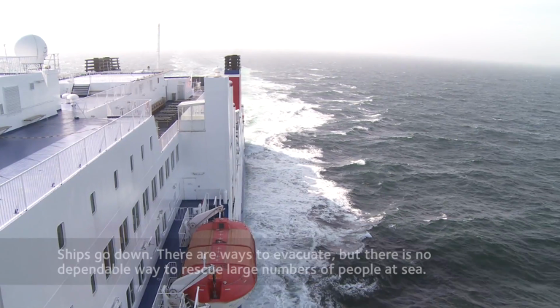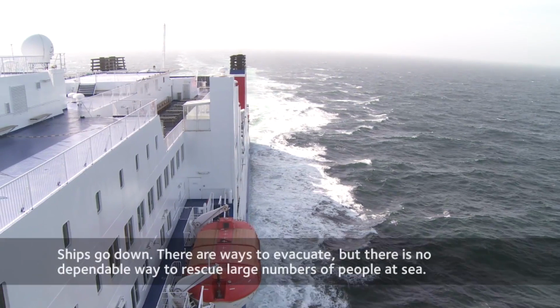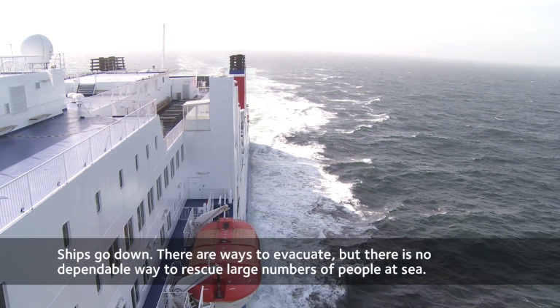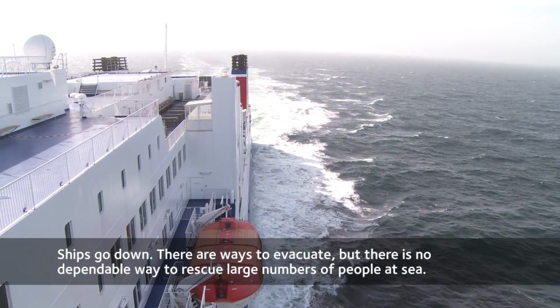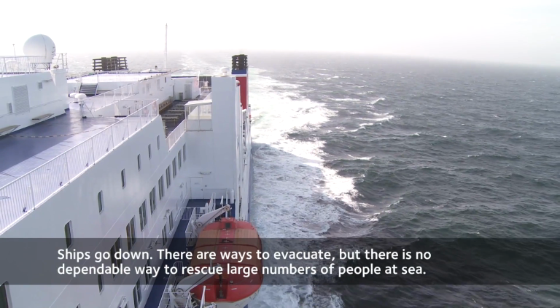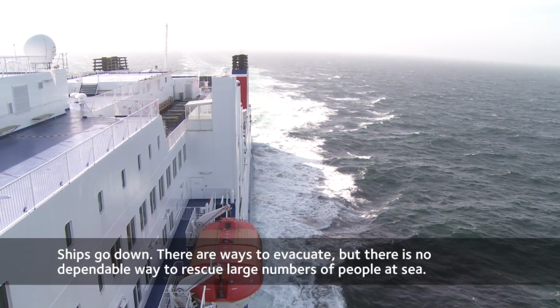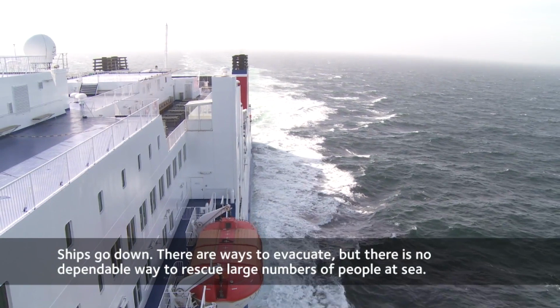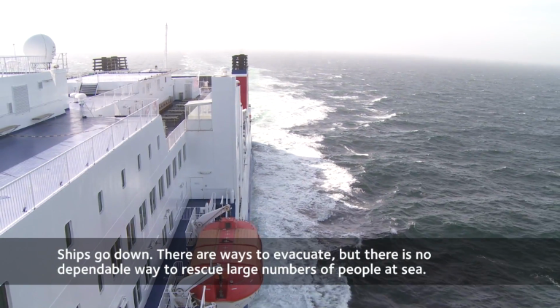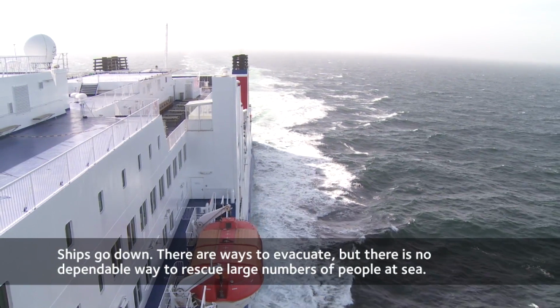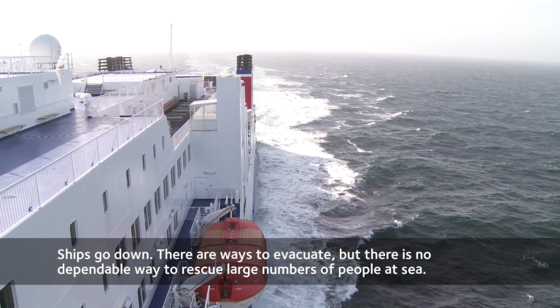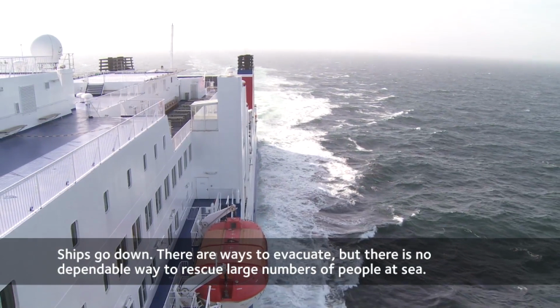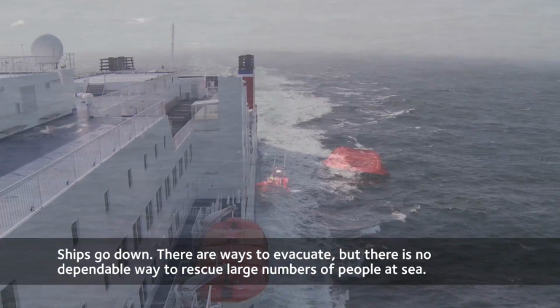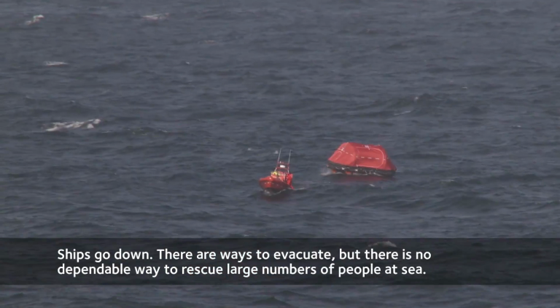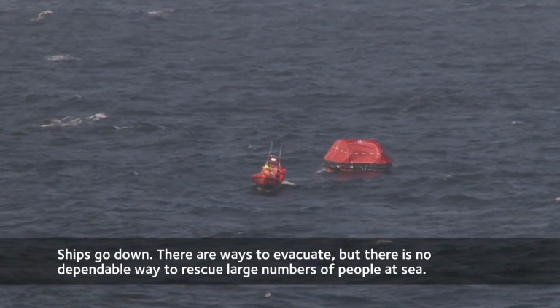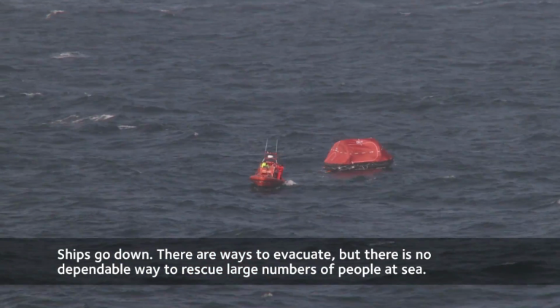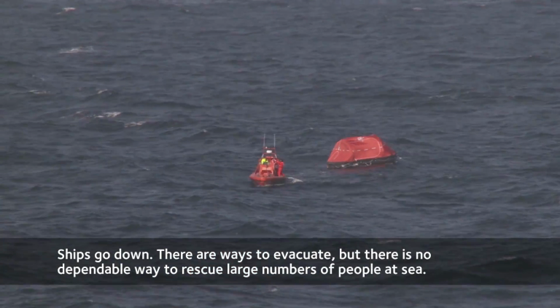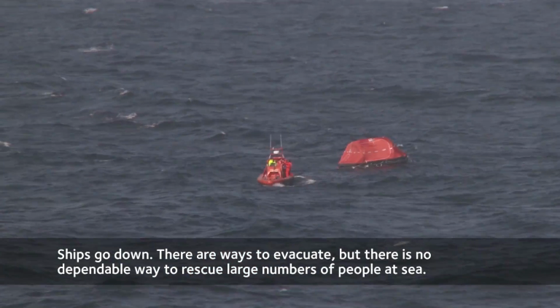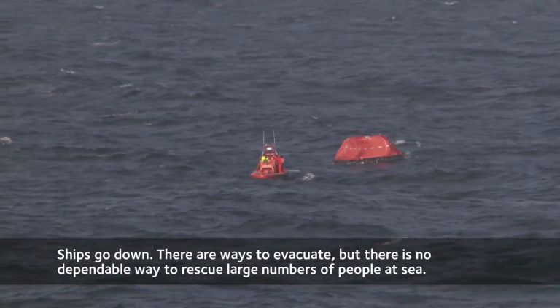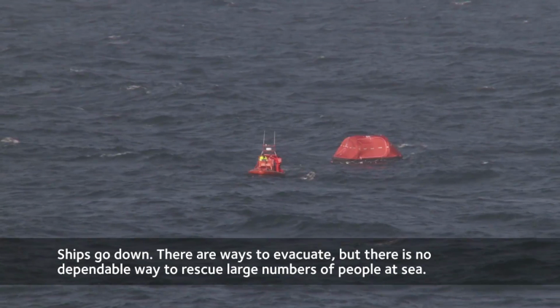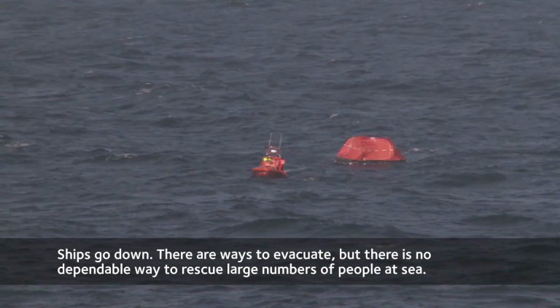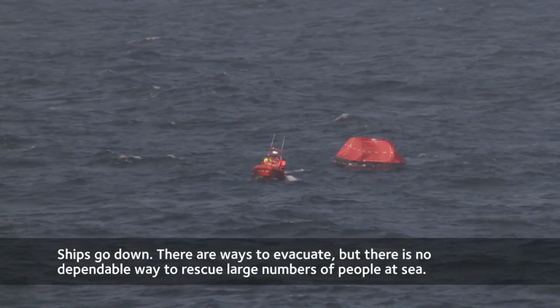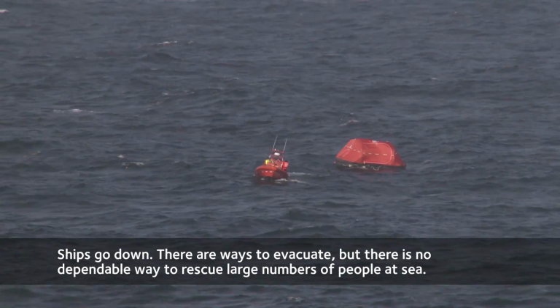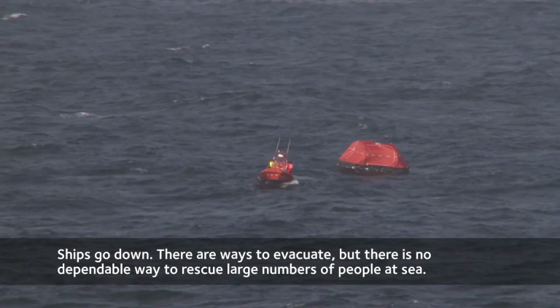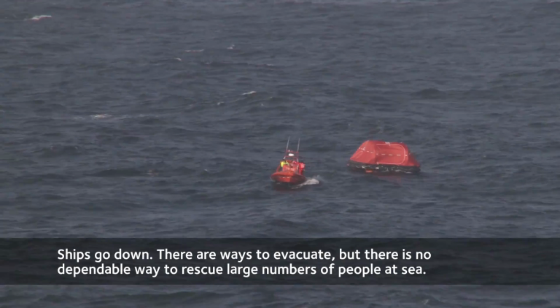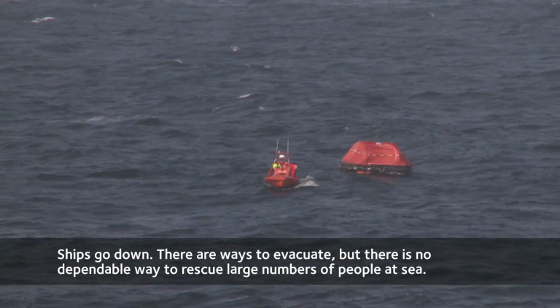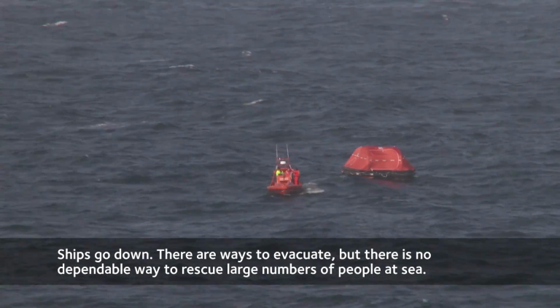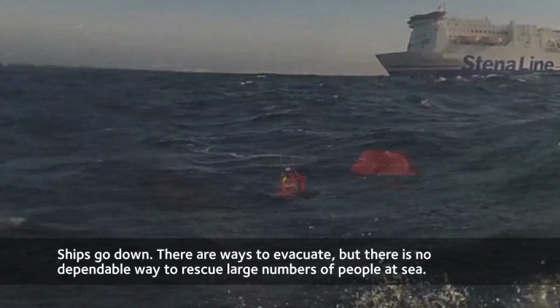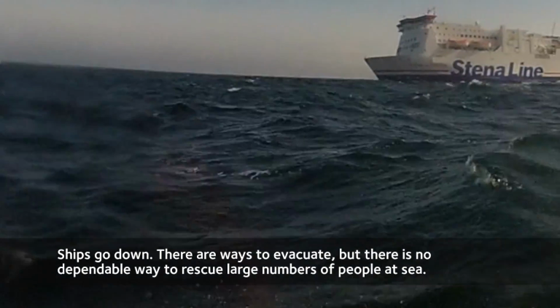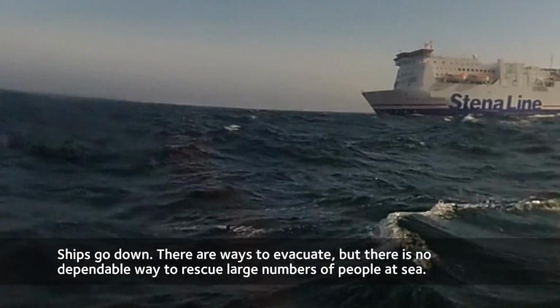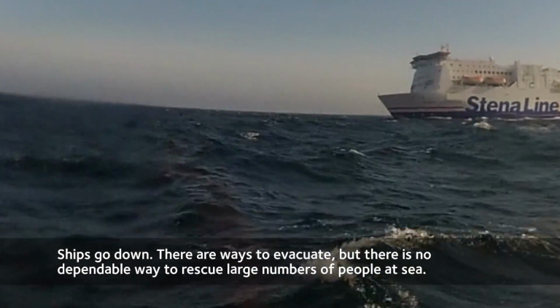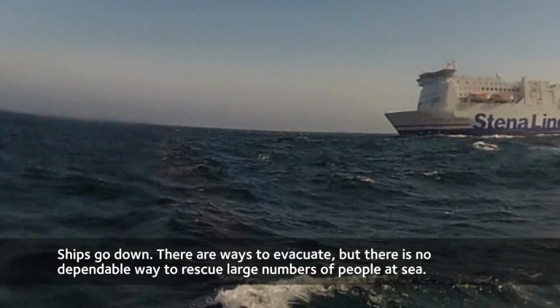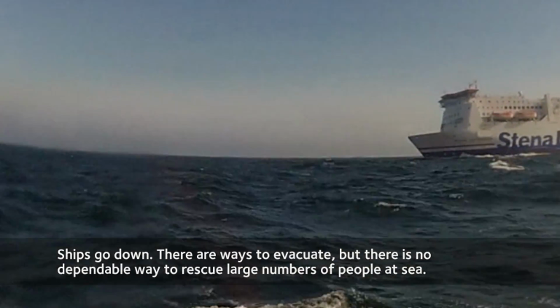Ships still go down, and when they do, there are ways to evacuate. But there is no dependable way to rescue large numbers of people at sea.